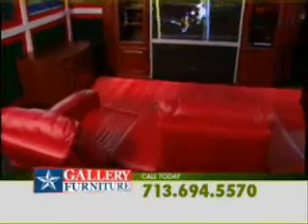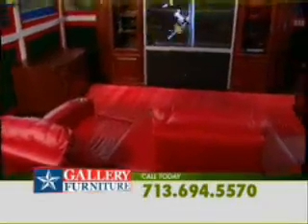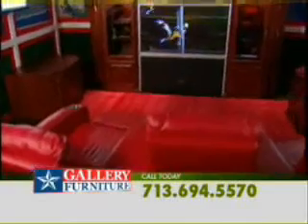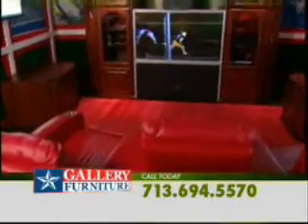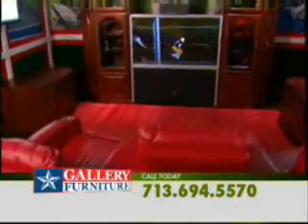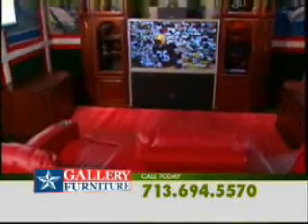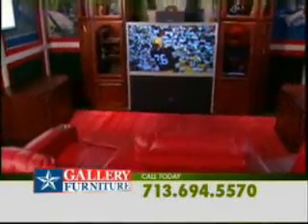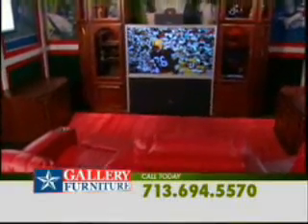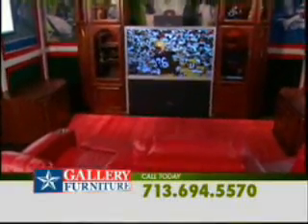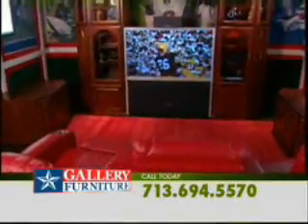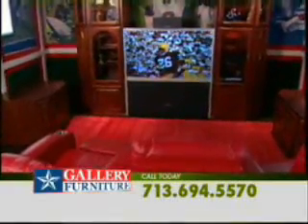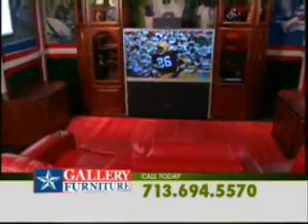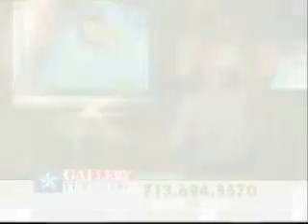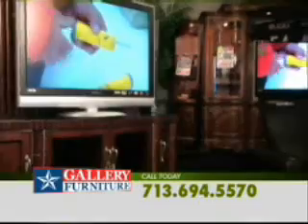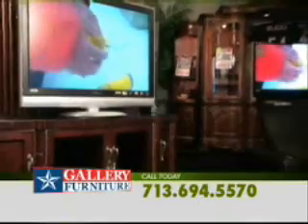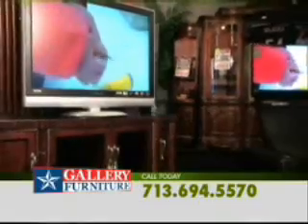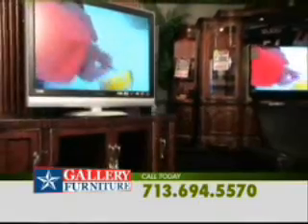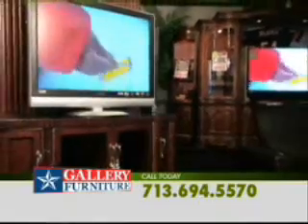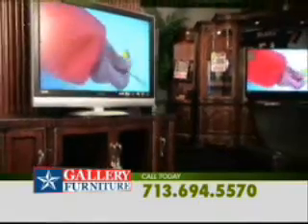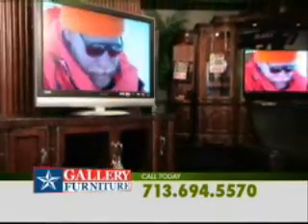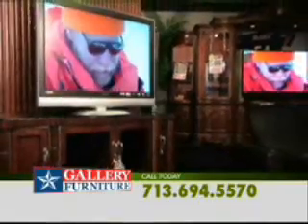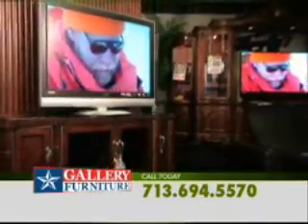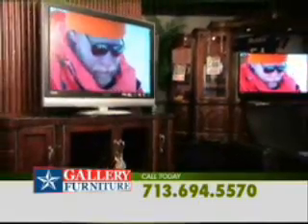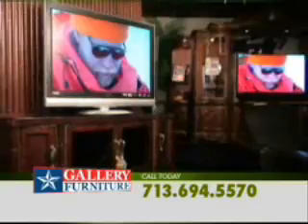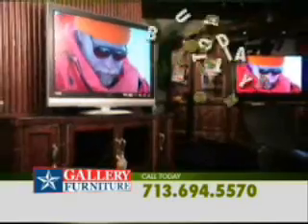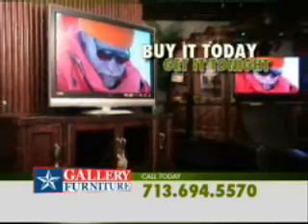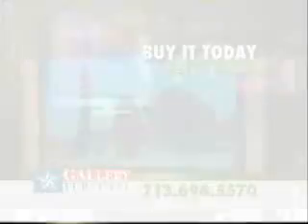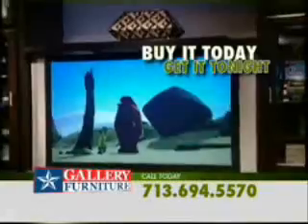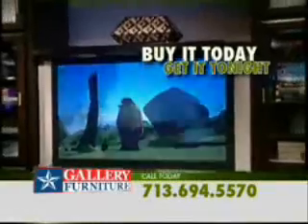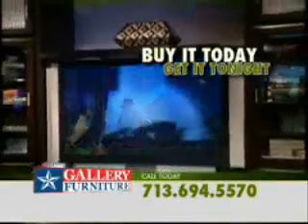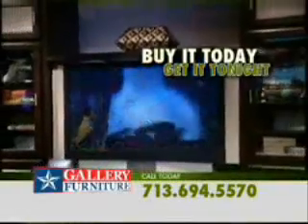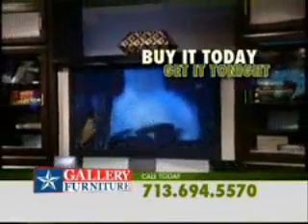So come out to Gallery Furniture and choose the perfect entertainment center for your flat screen TV. The best part is you can buy it today, and of course, Gallery Furniture delivers tonight.